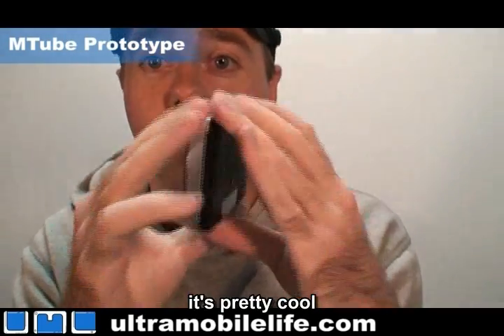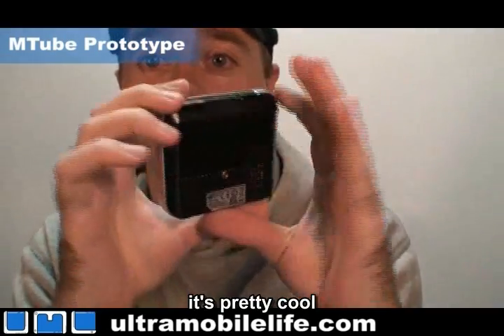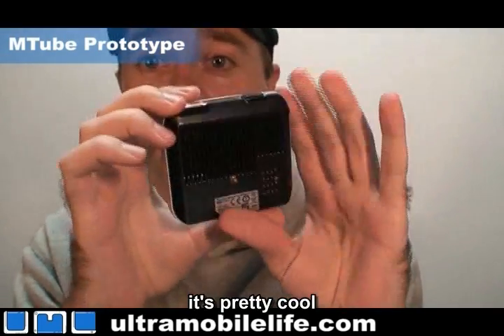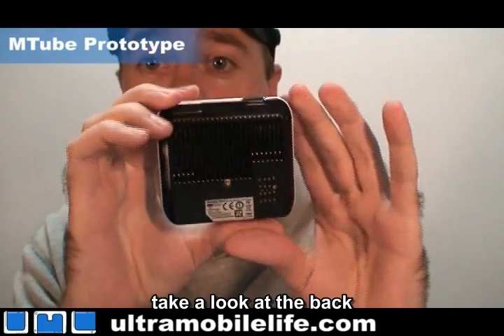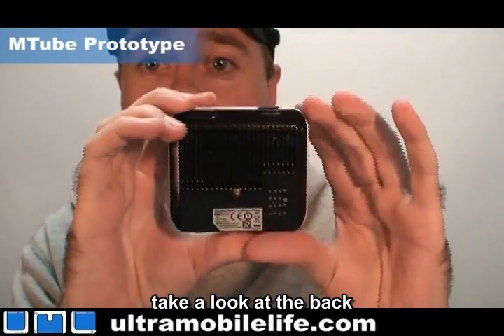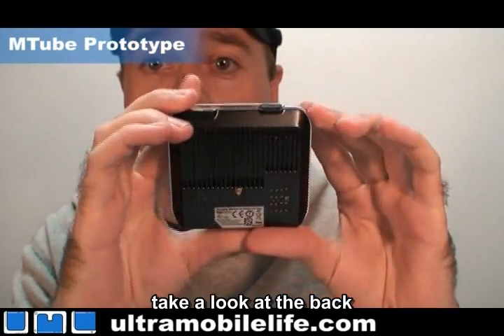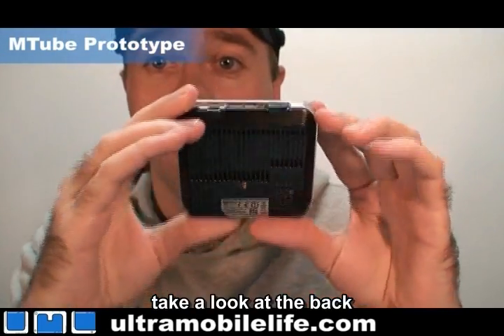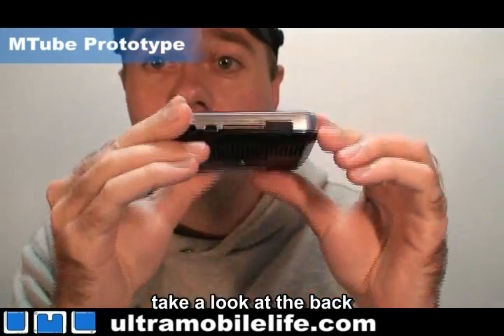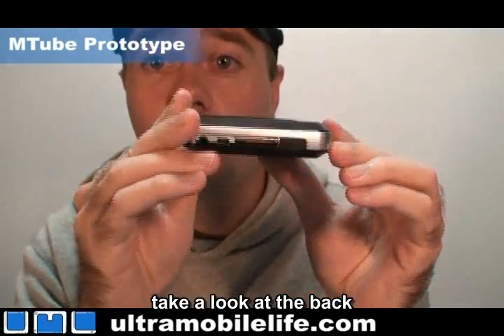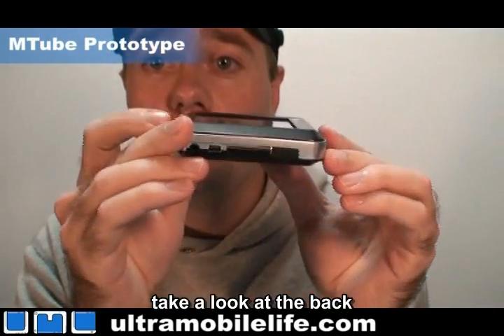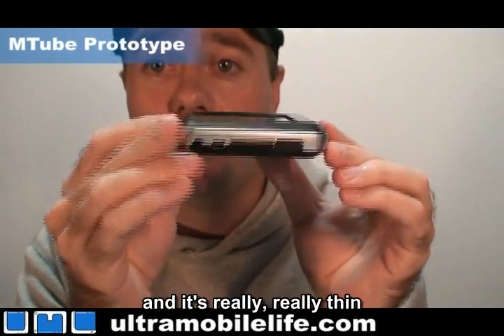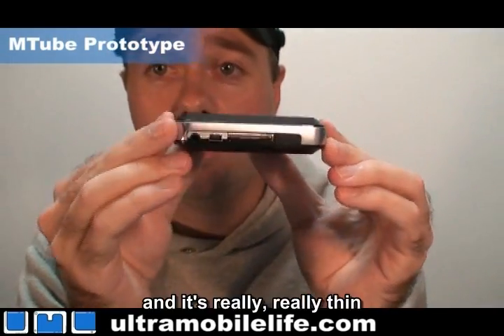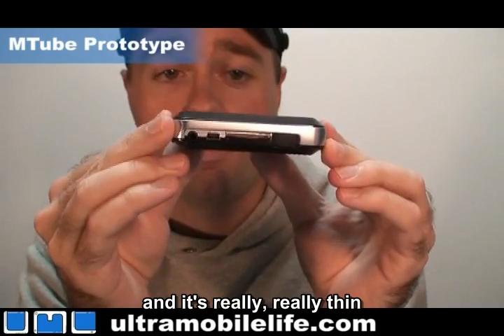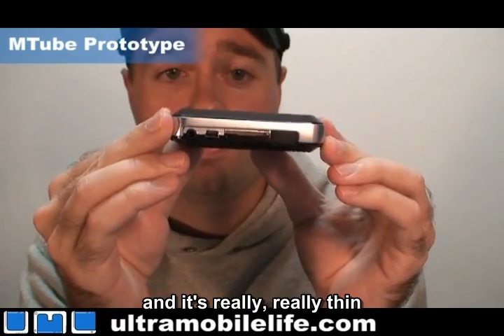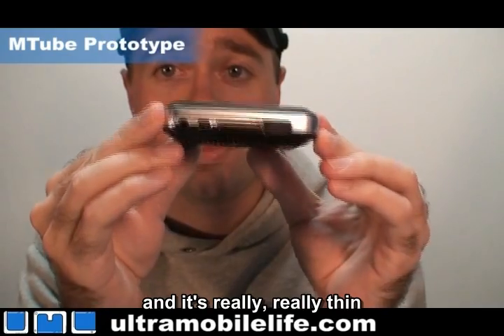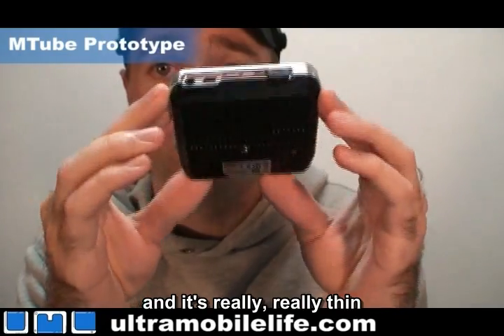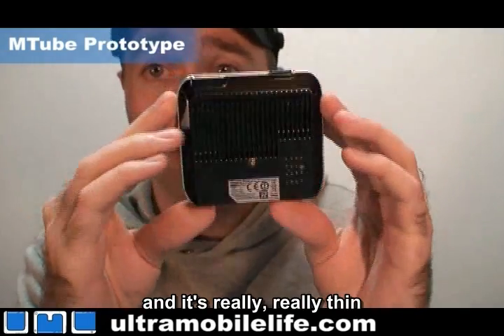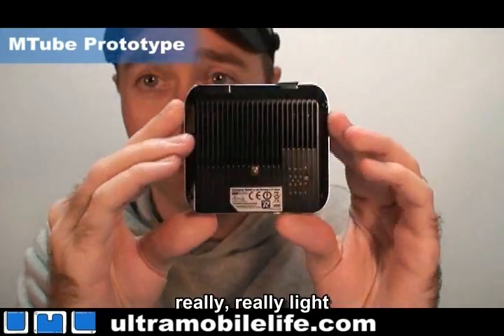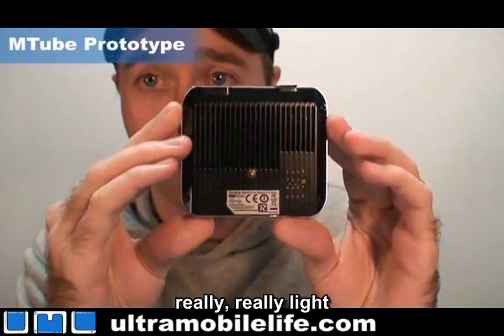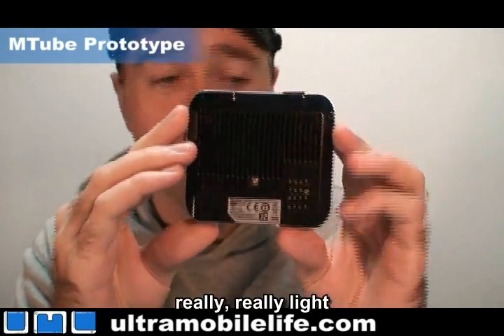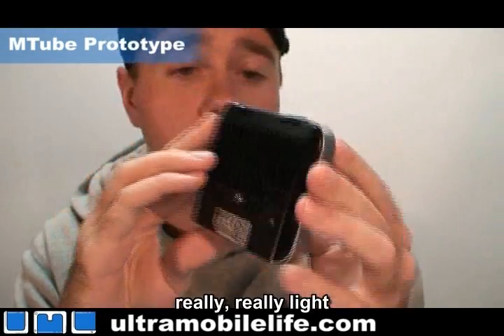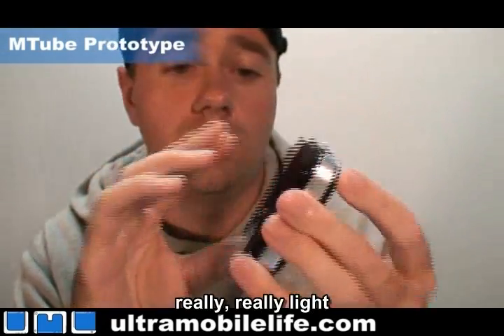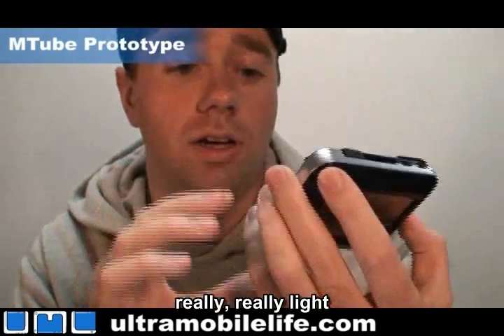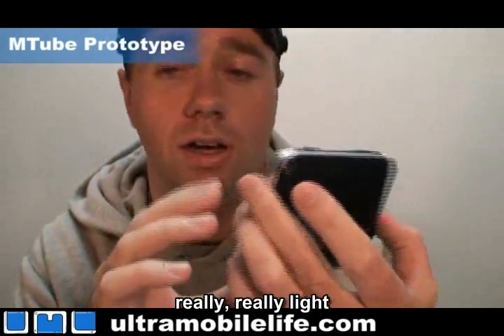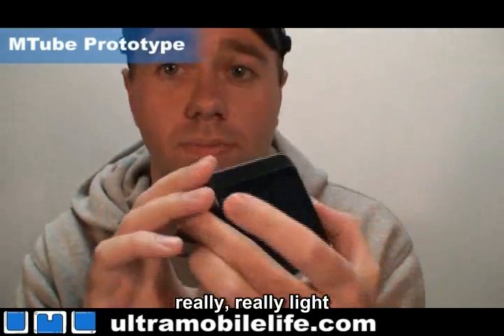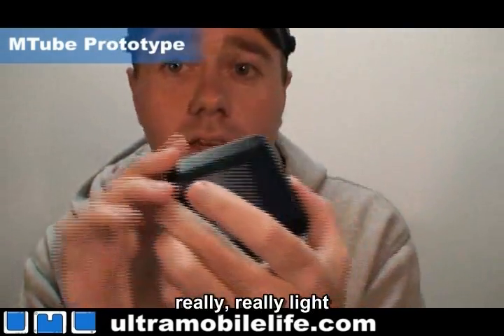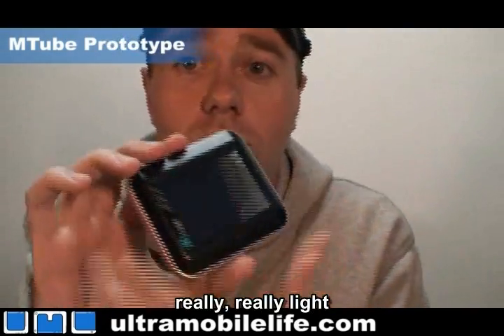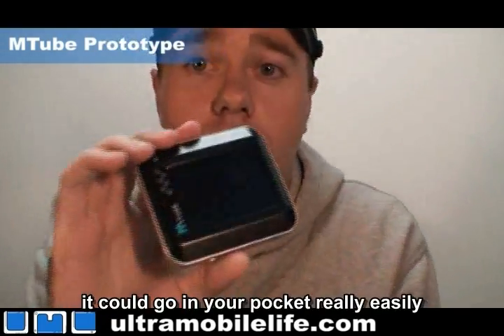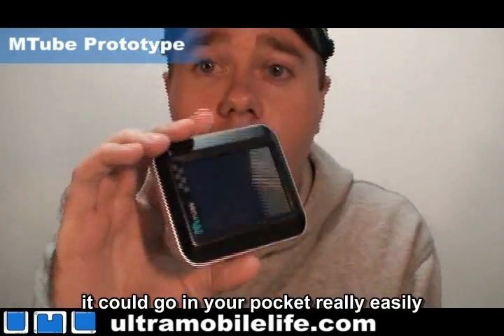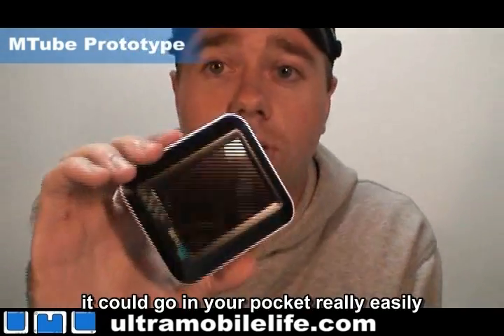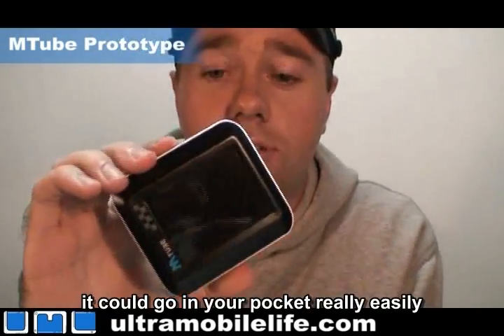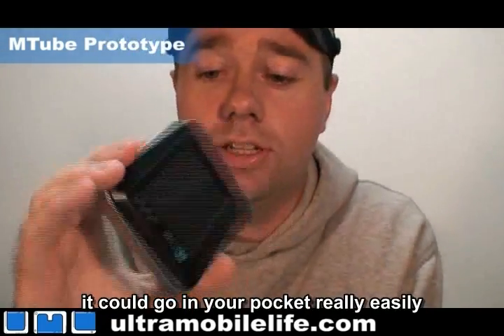Take a look at the back. It's really, really thin. Really, really light. It can go in your pocket really easily.